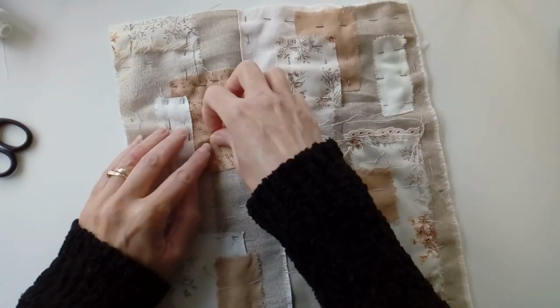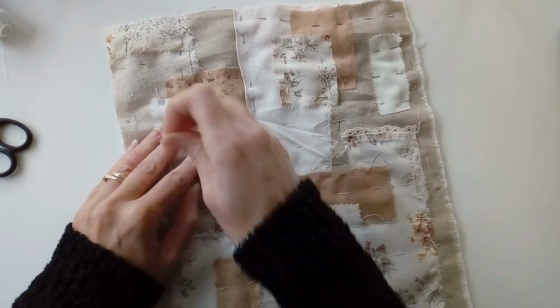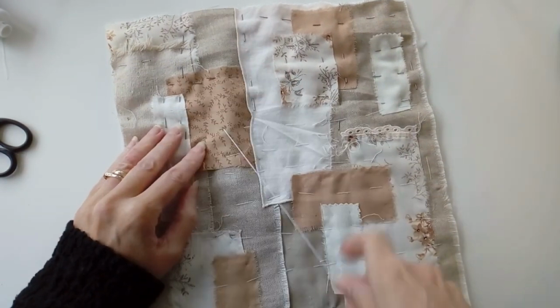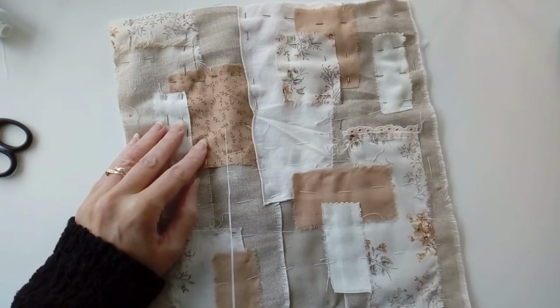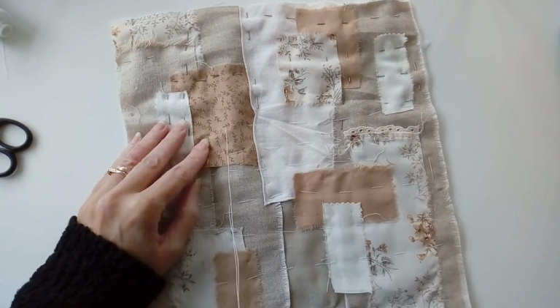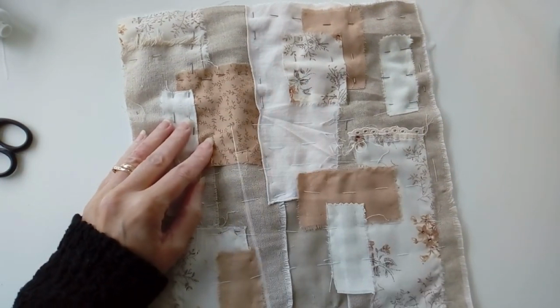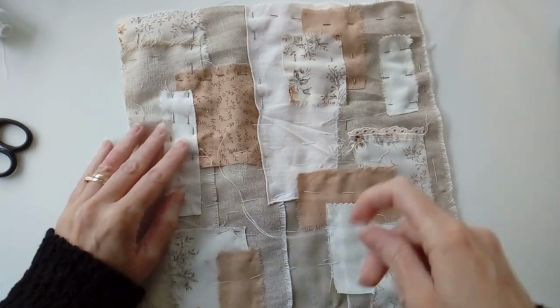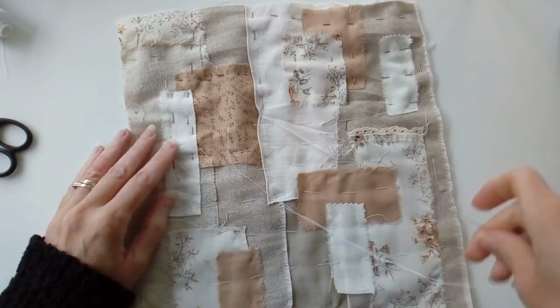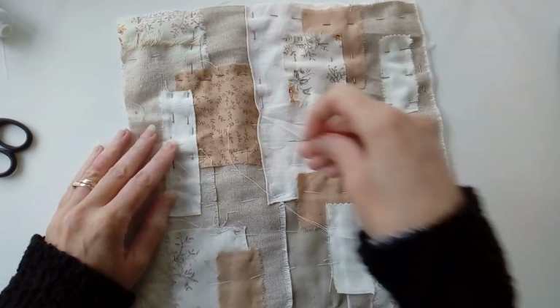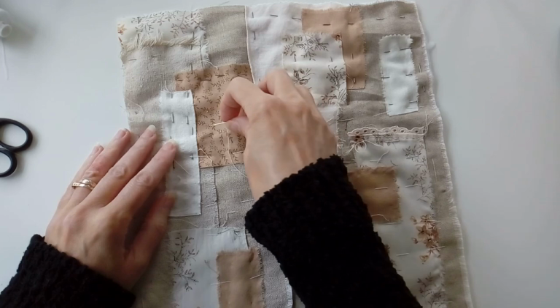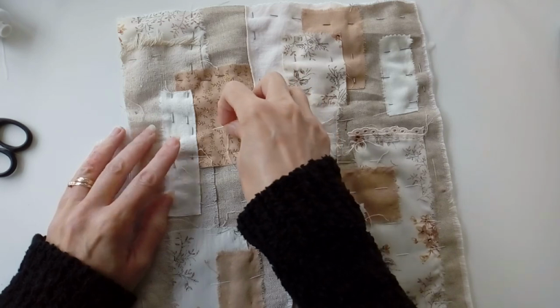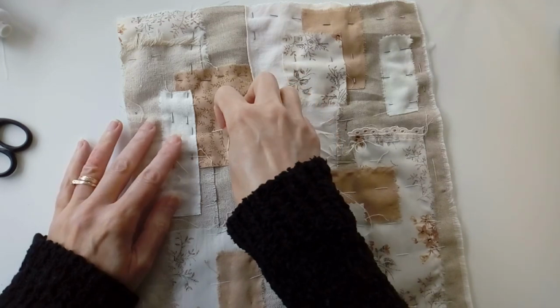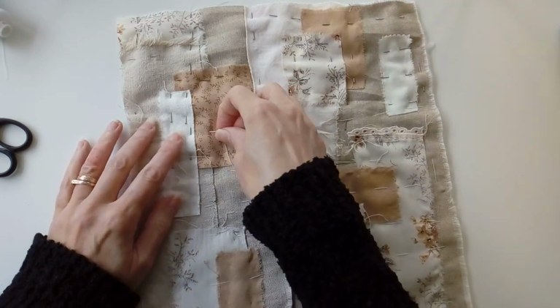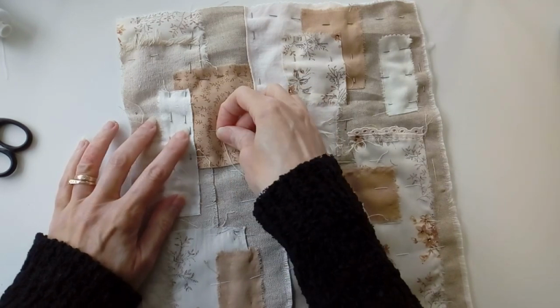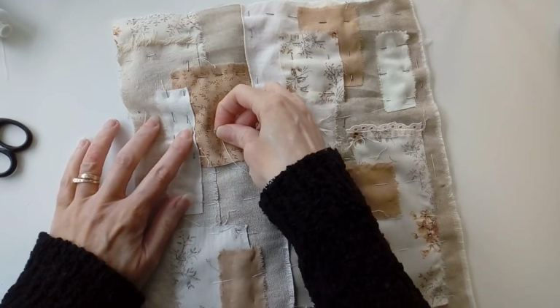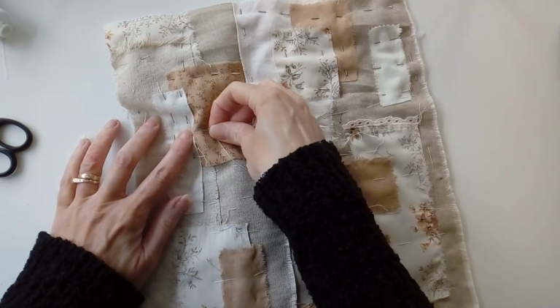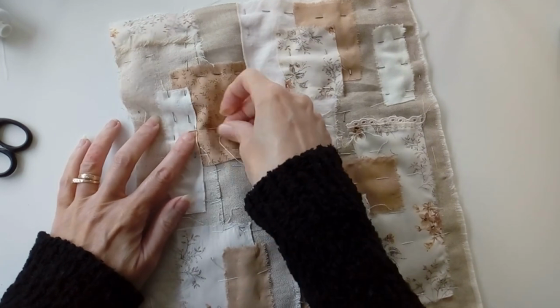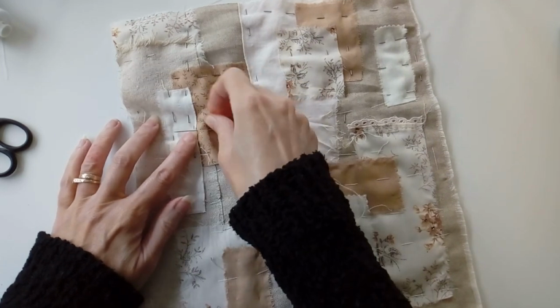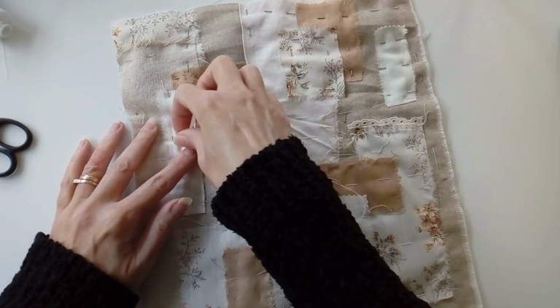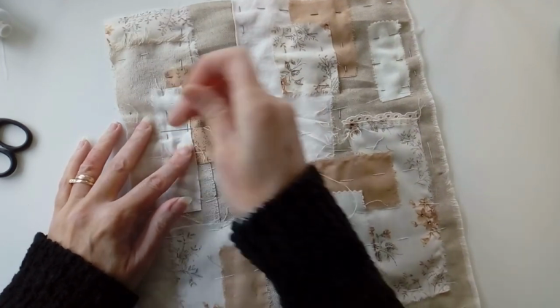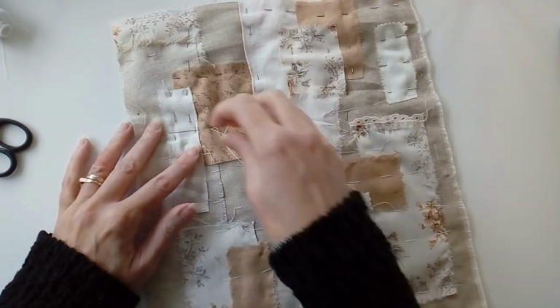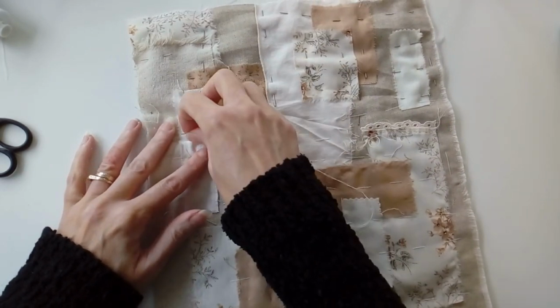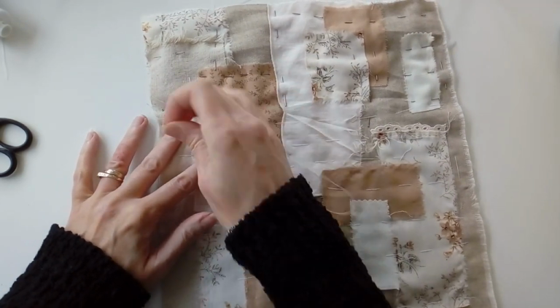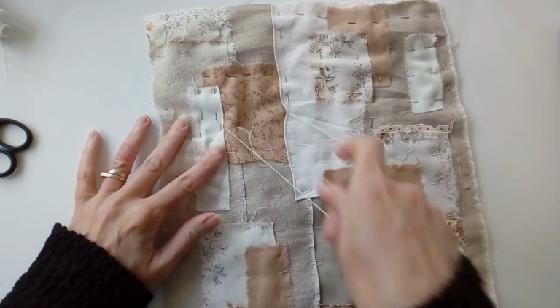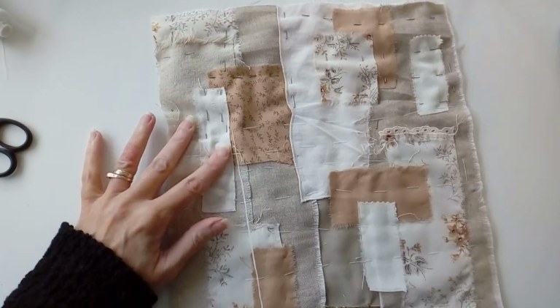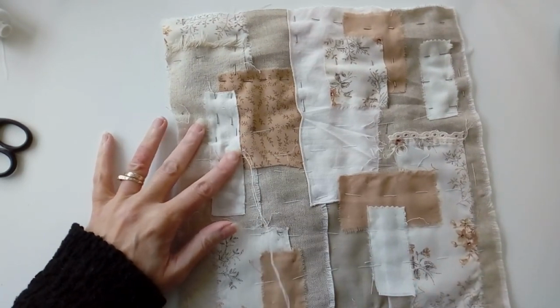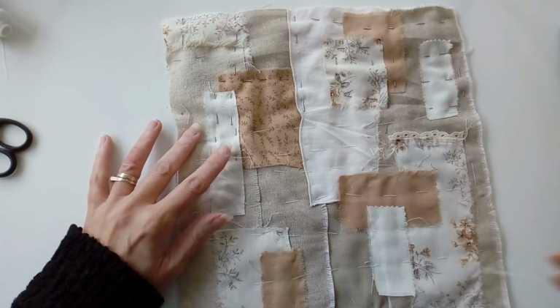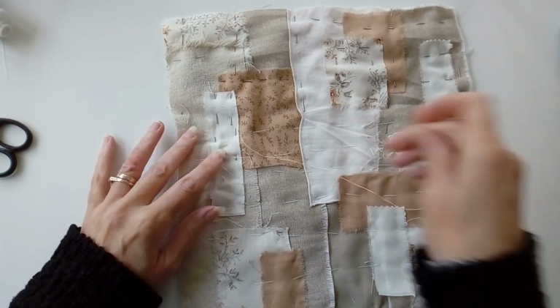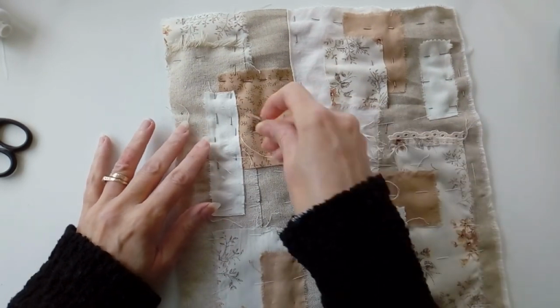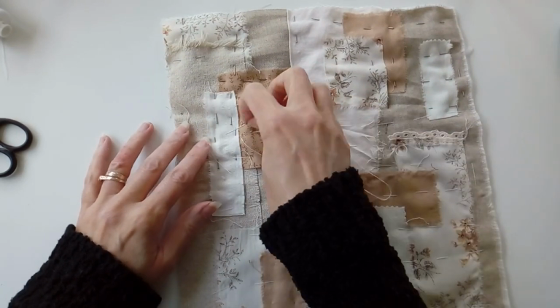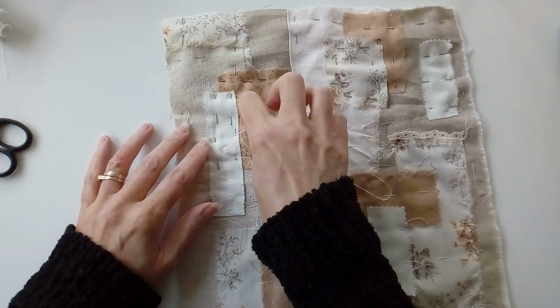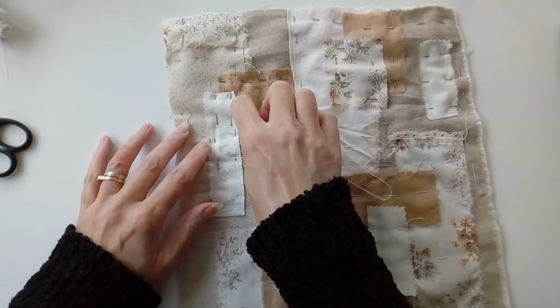Once all the pieces are secure and tacked into place, I'm ready to start slow stitching my piece.